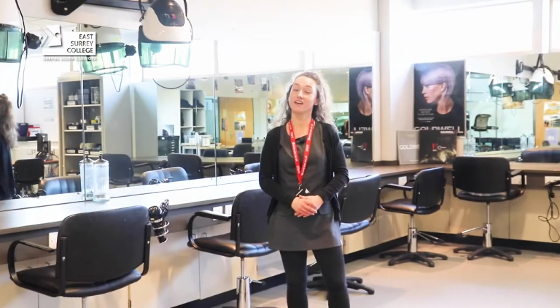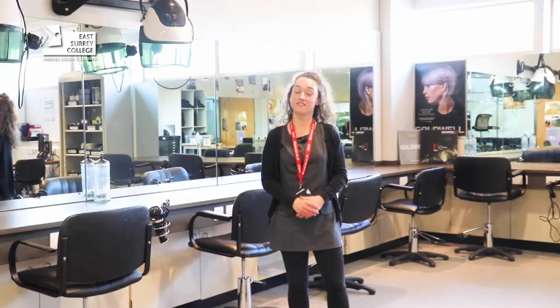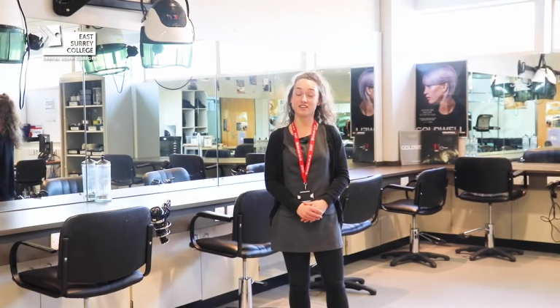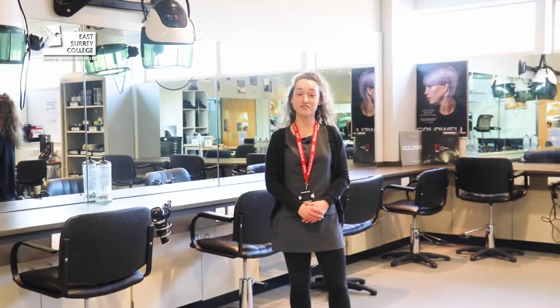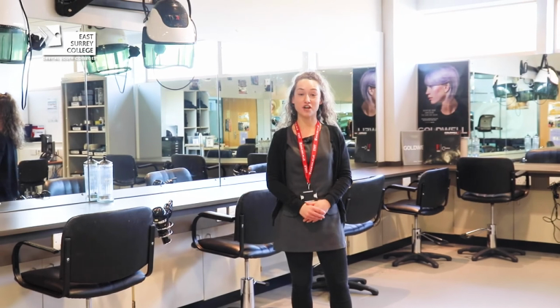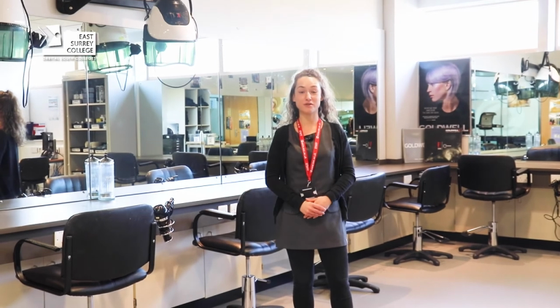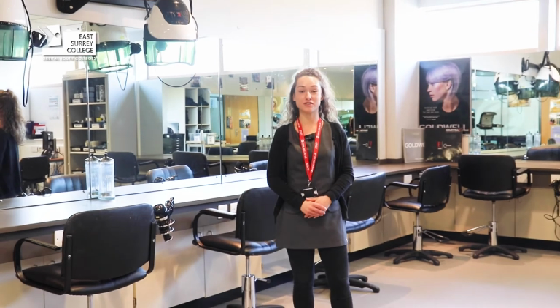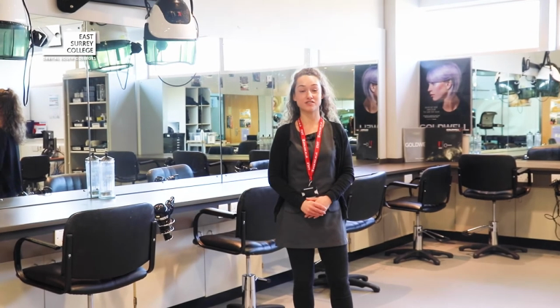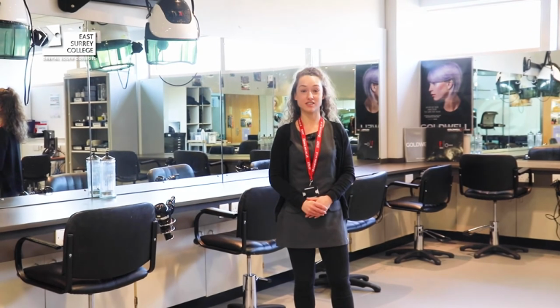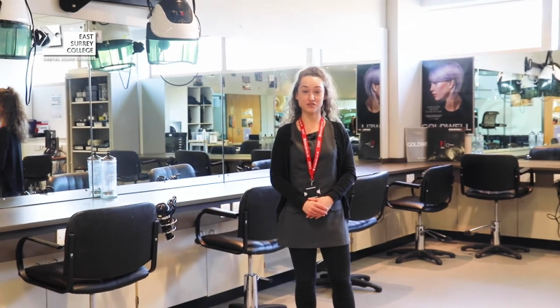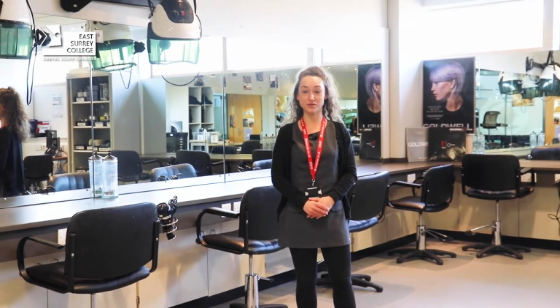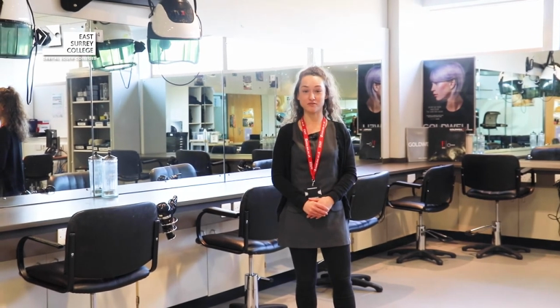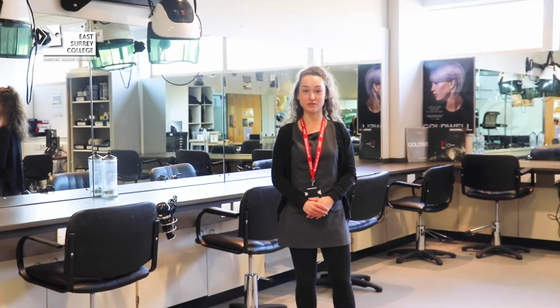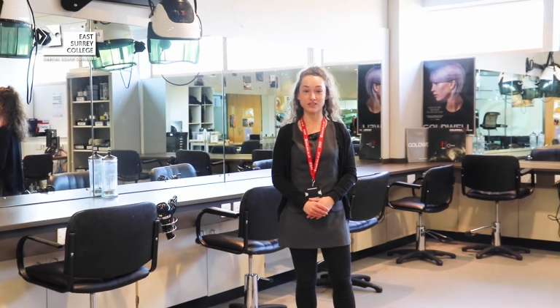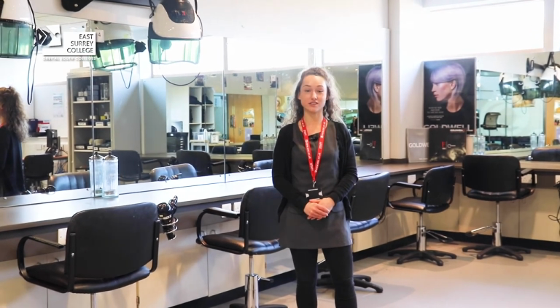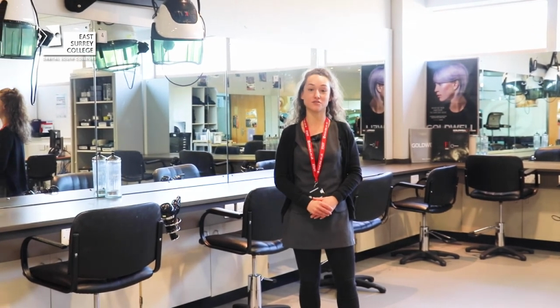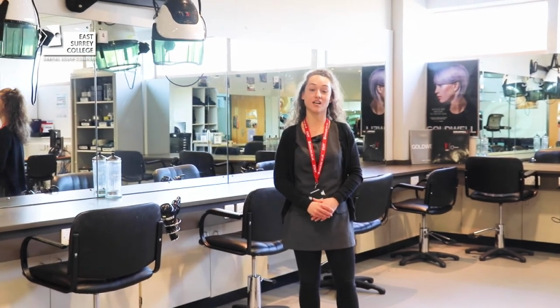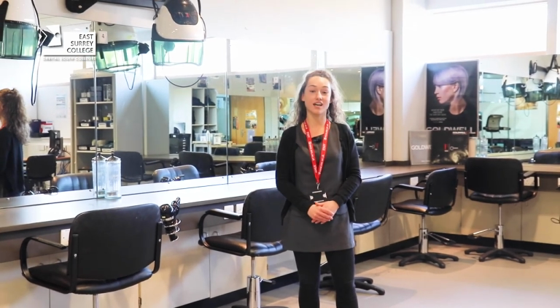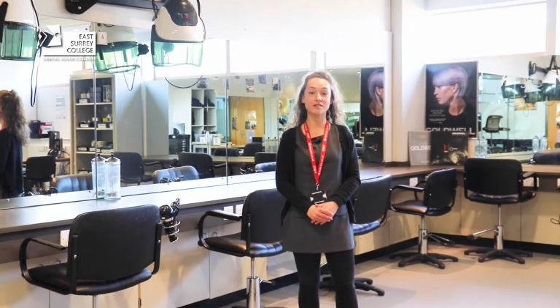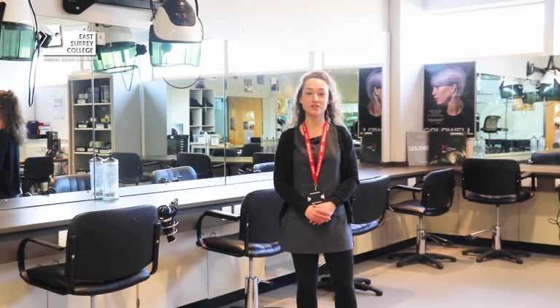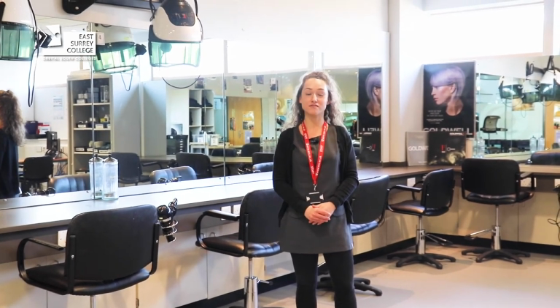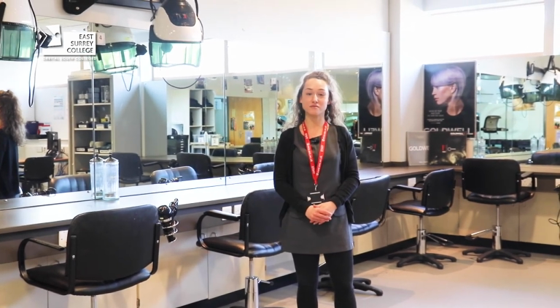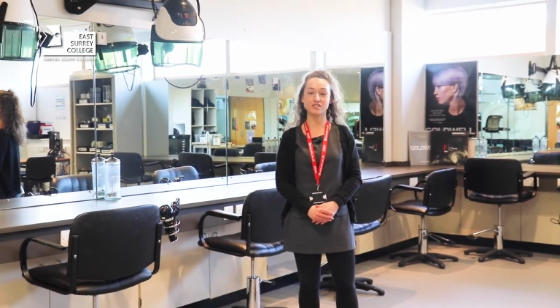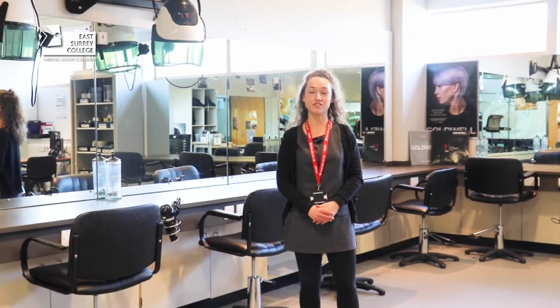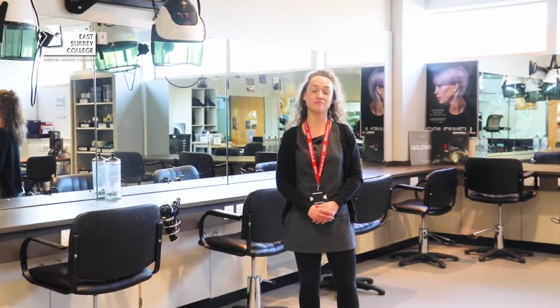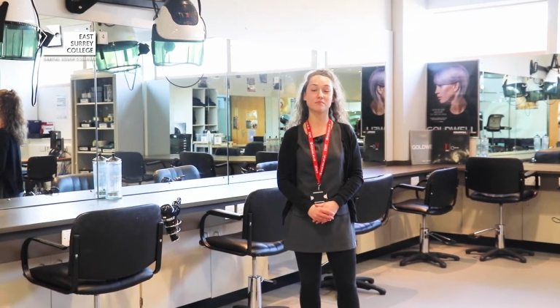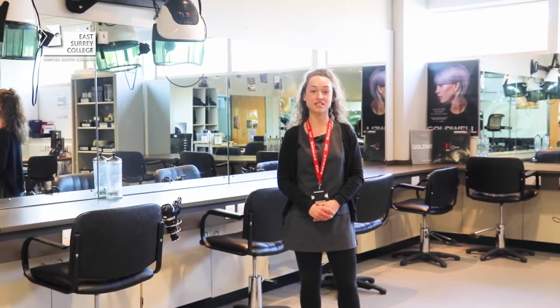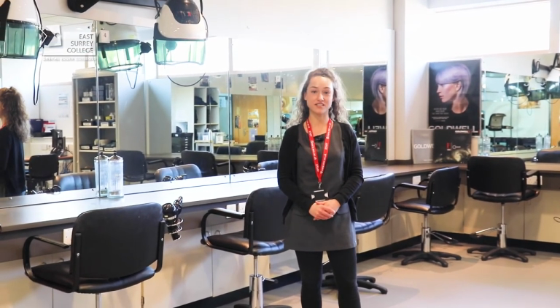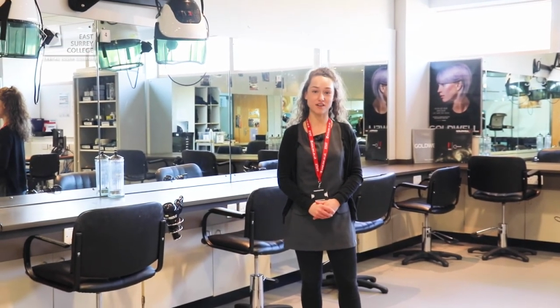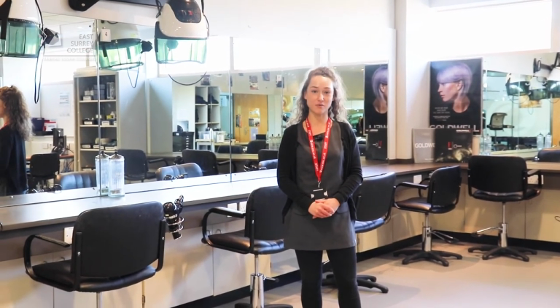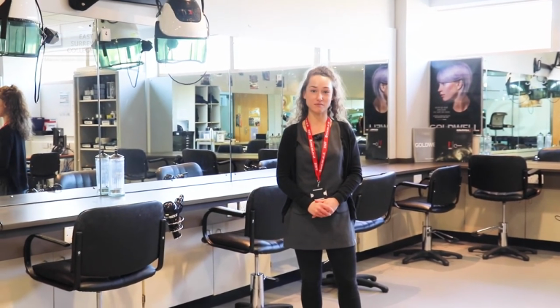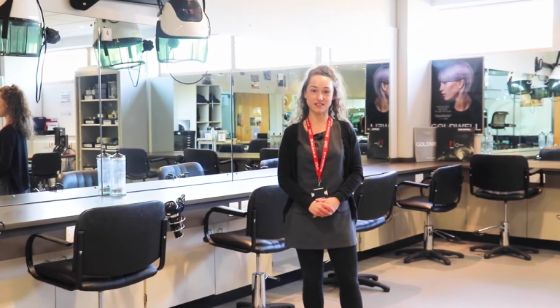Thank you for coming on this tour with me. If you would like any more information please visit our website.